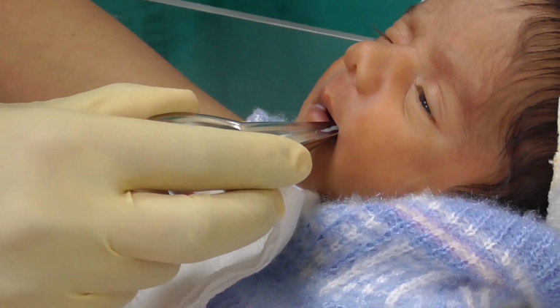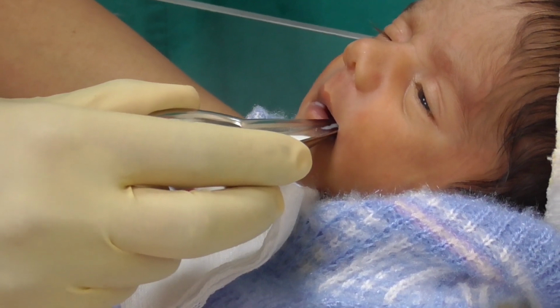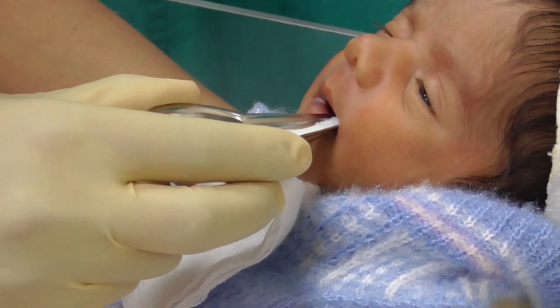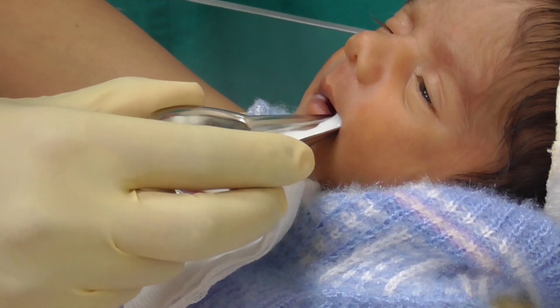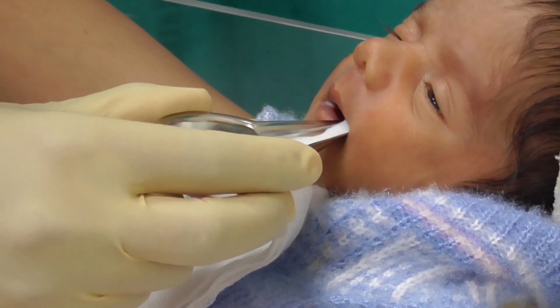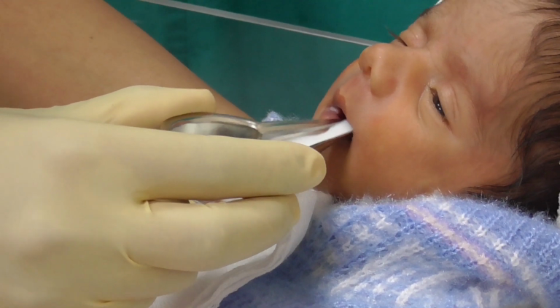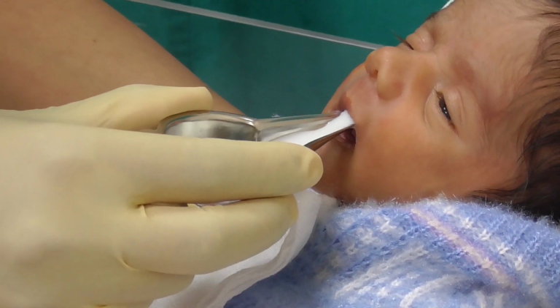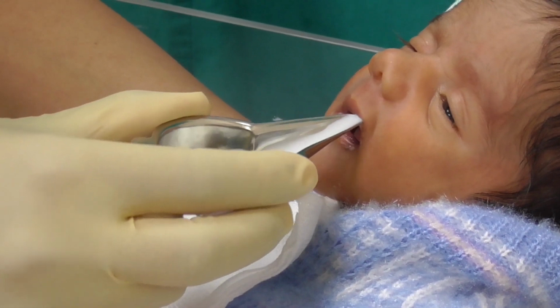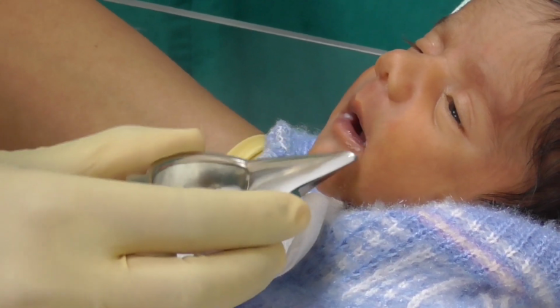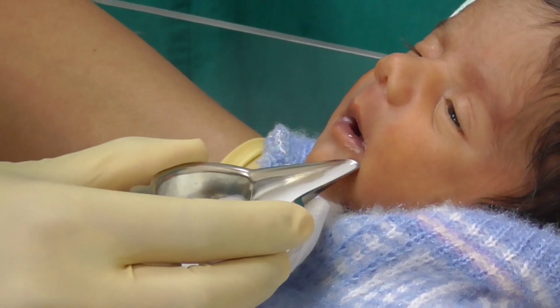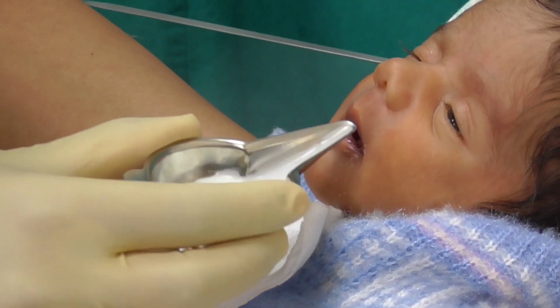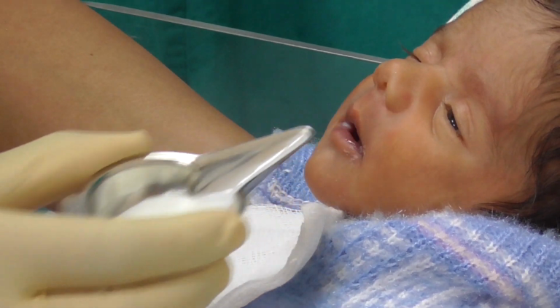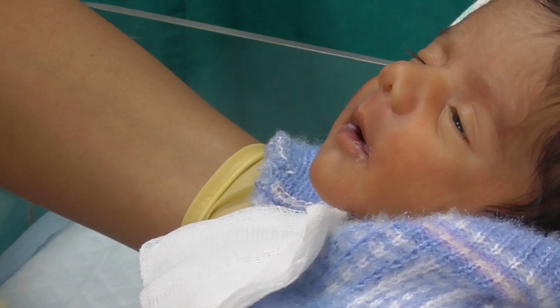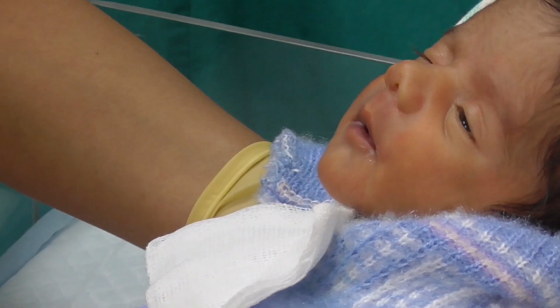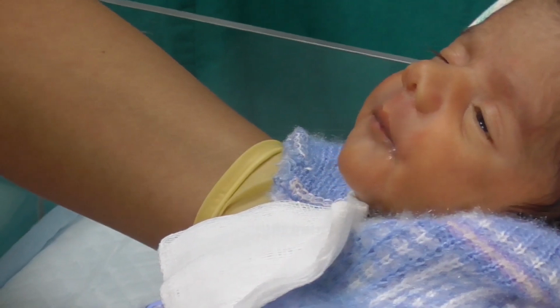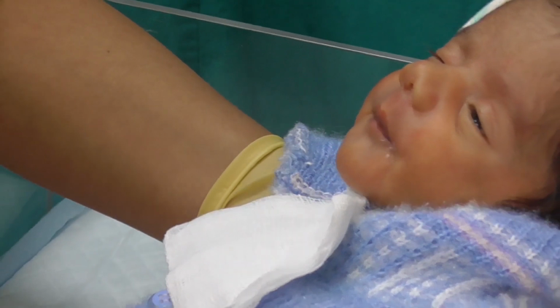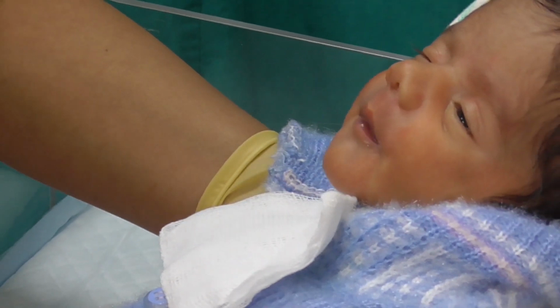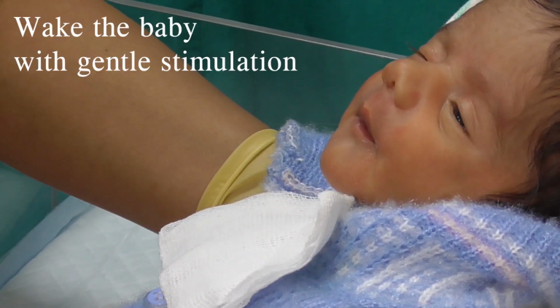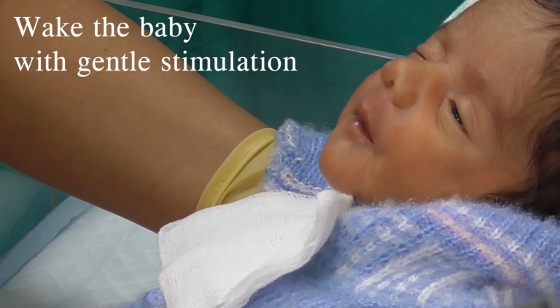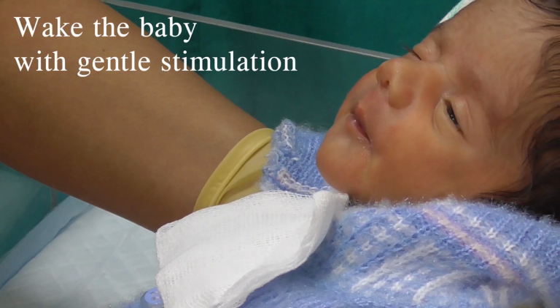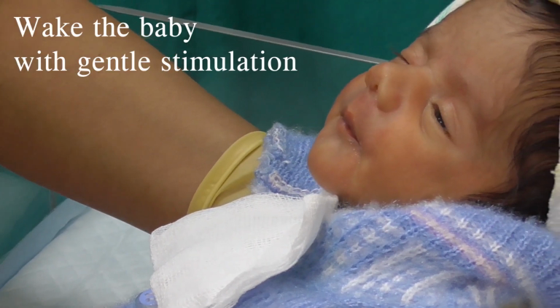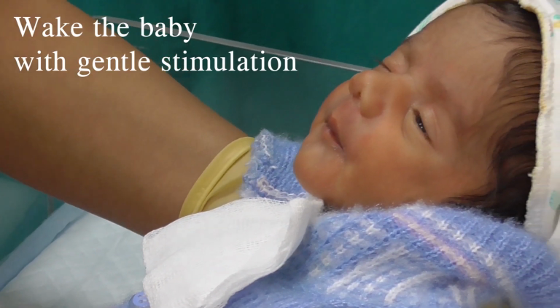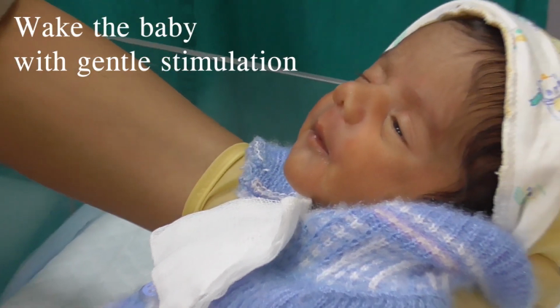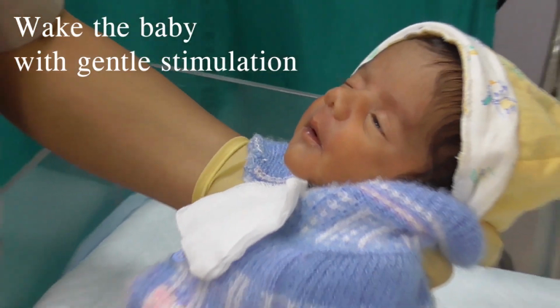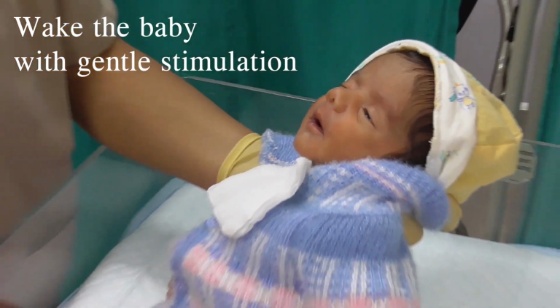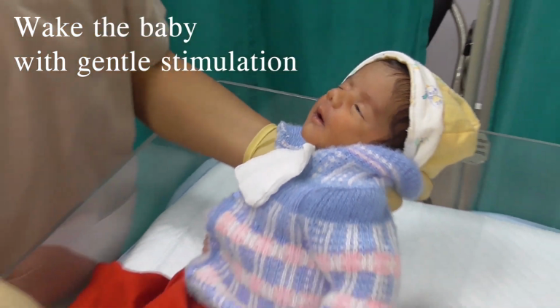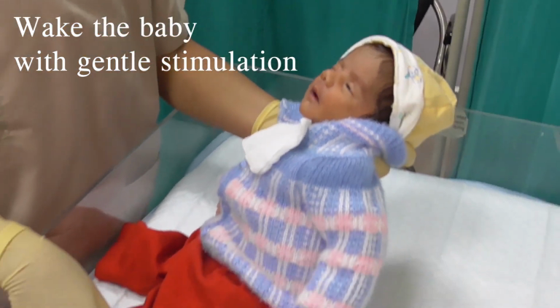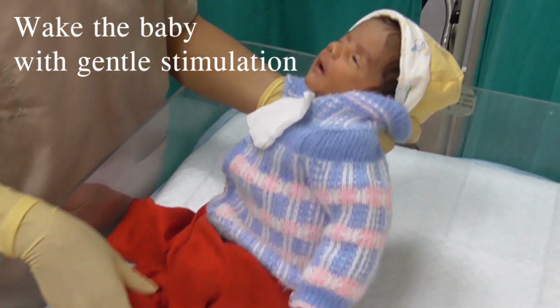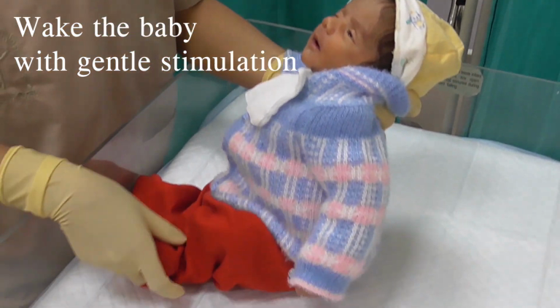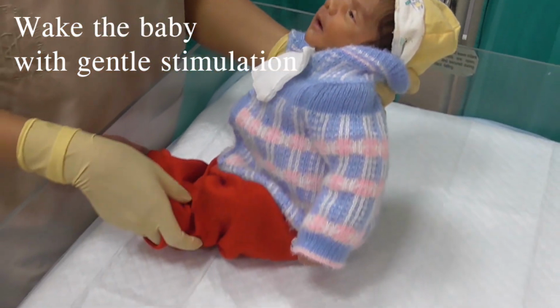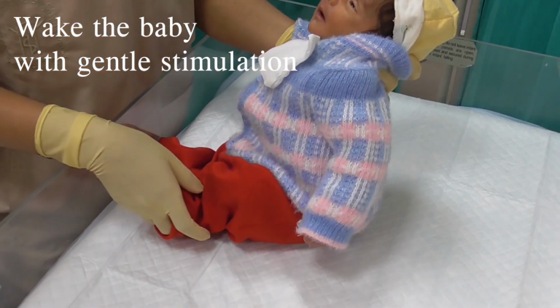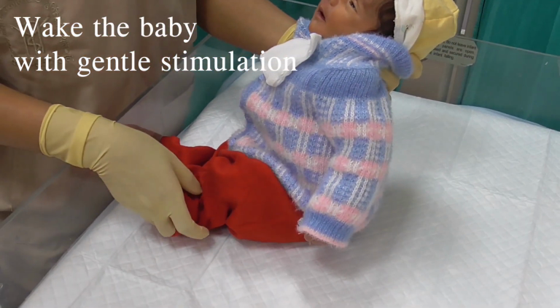If the baby doesn't take milk actively, try to wake the baby with gentle stimulation.